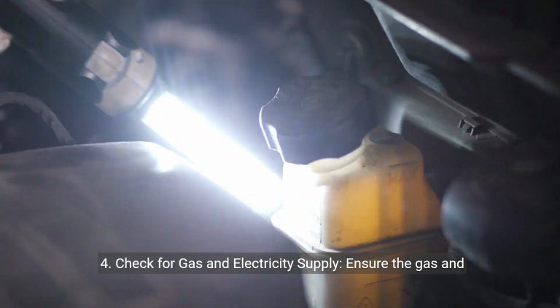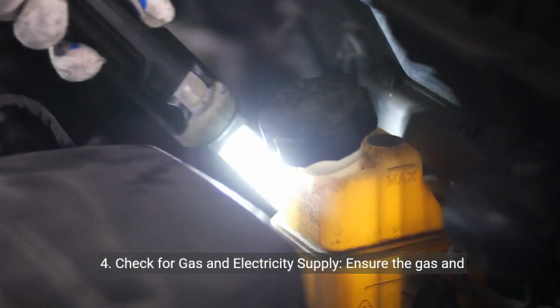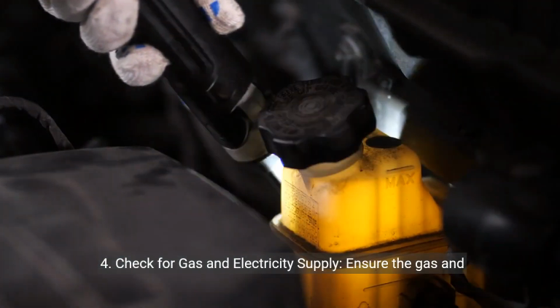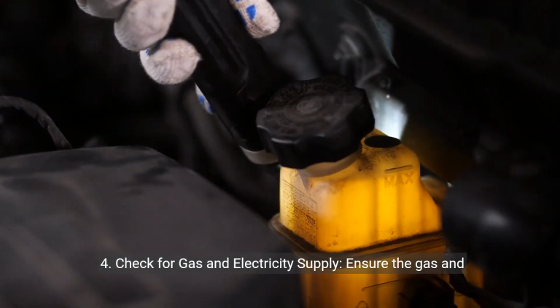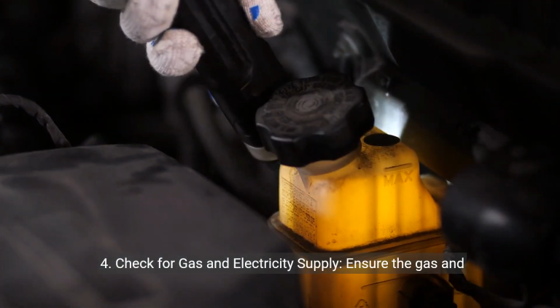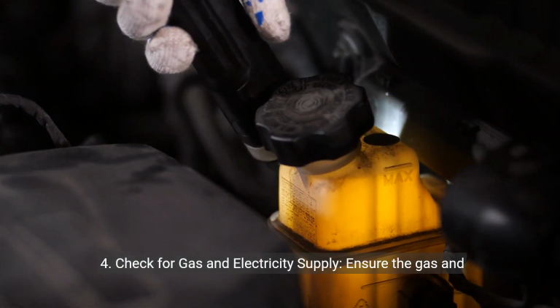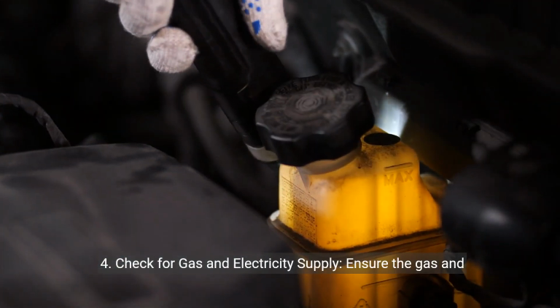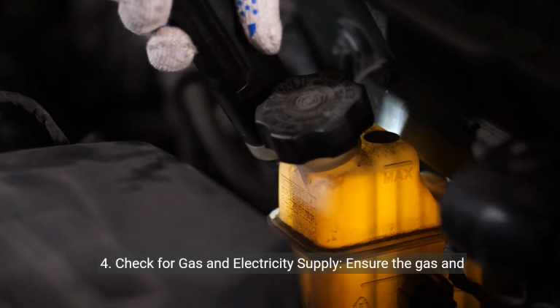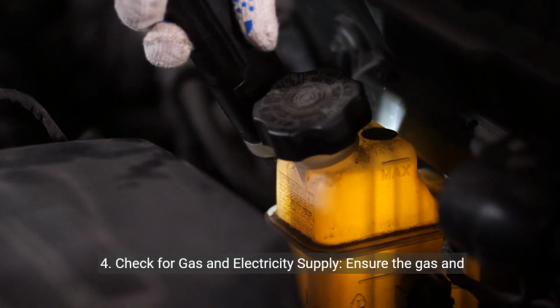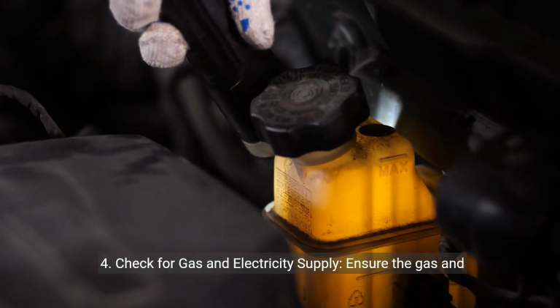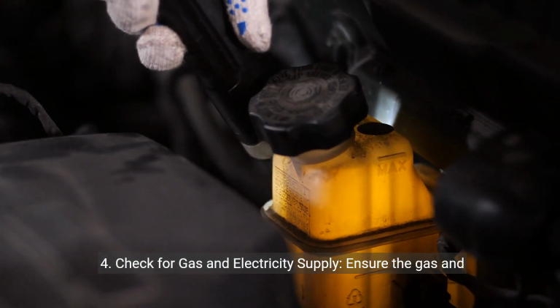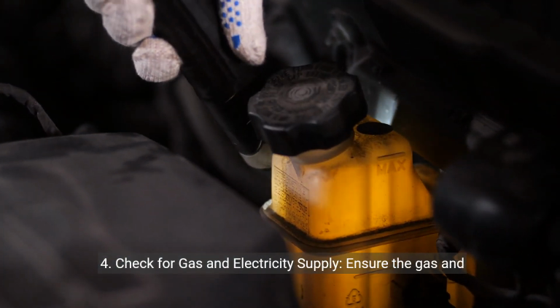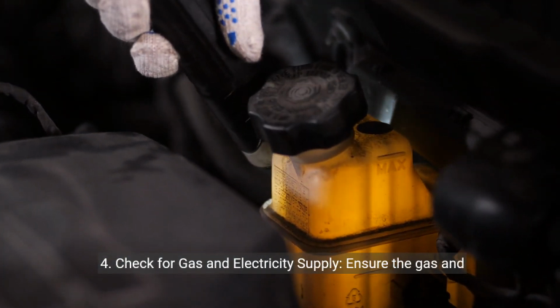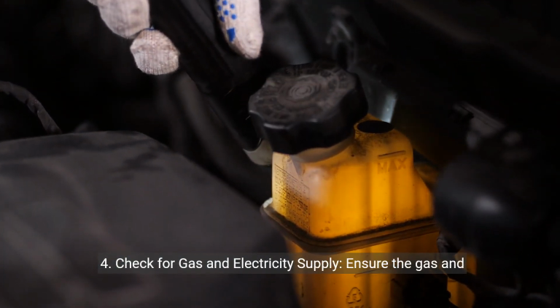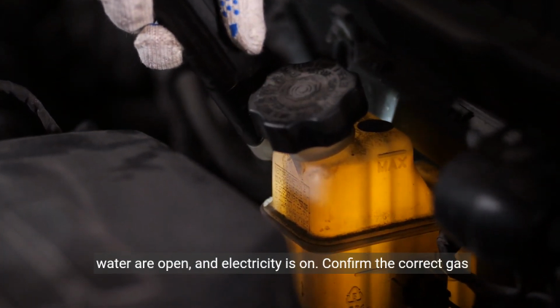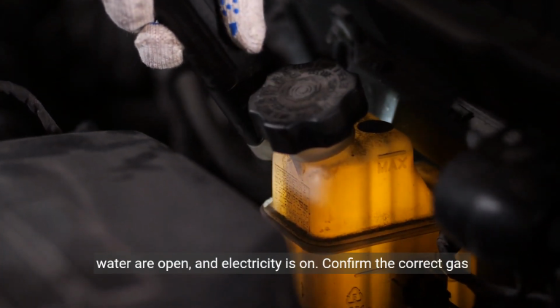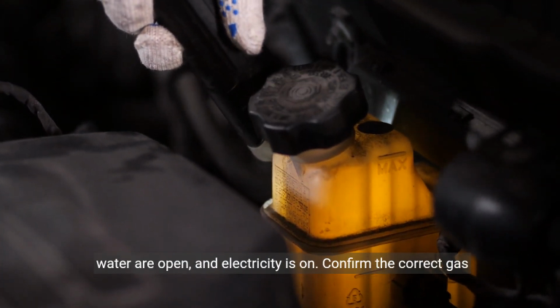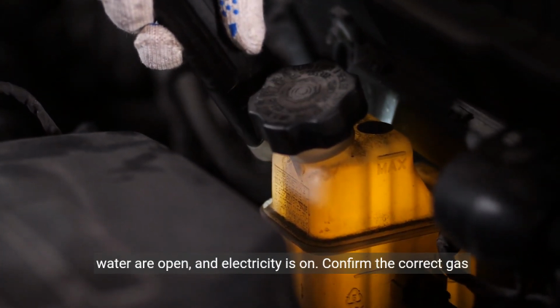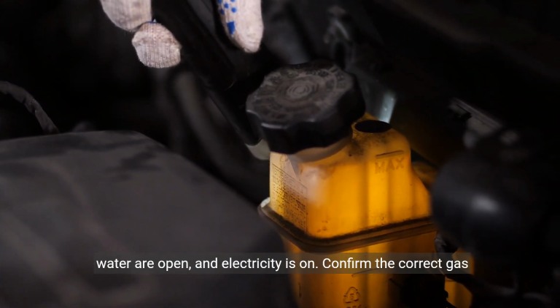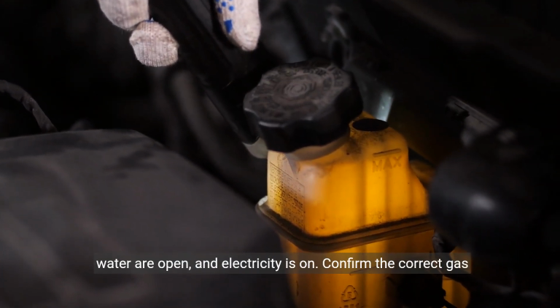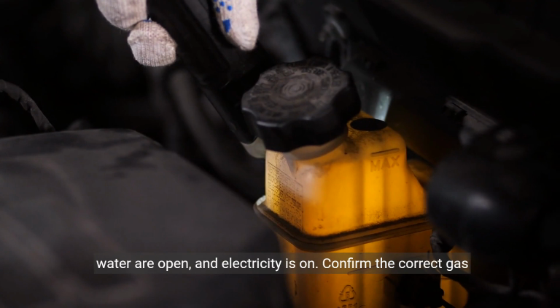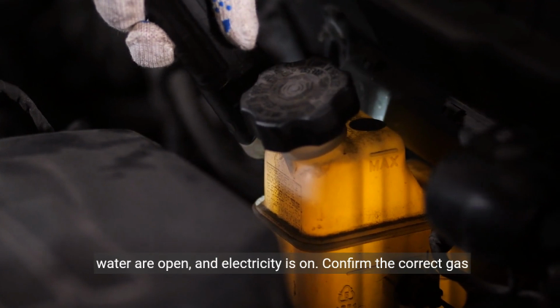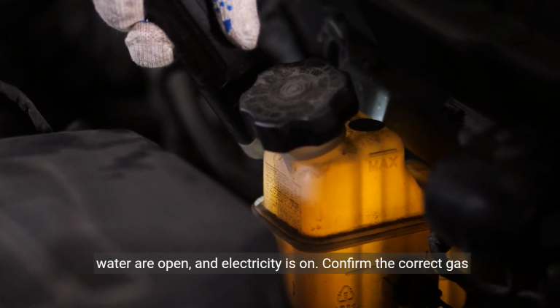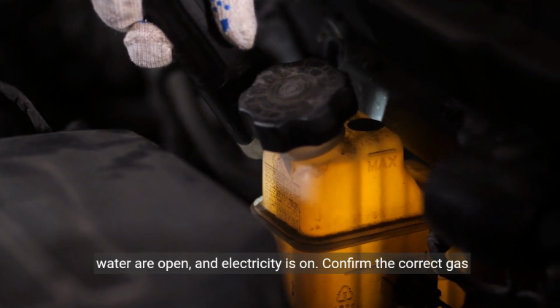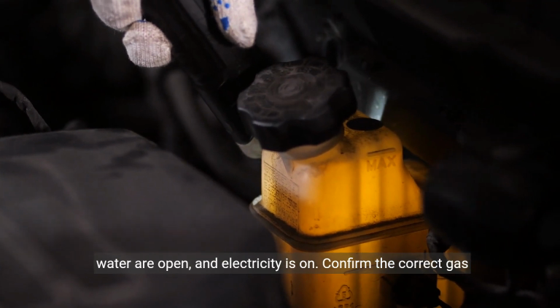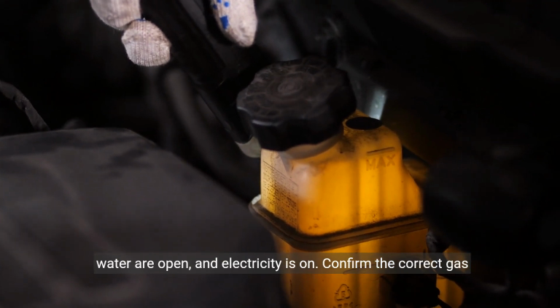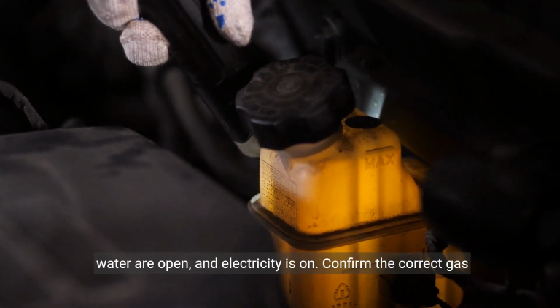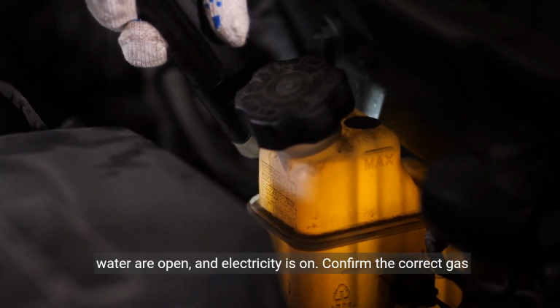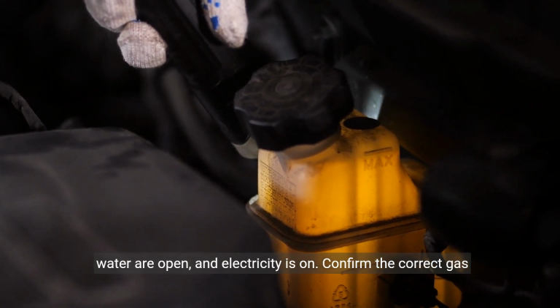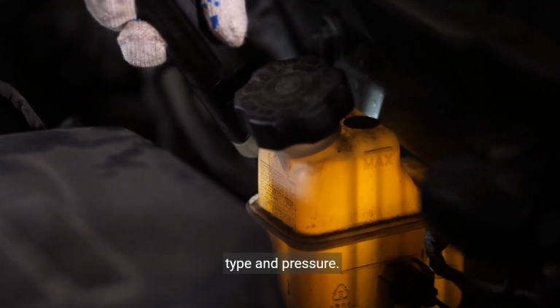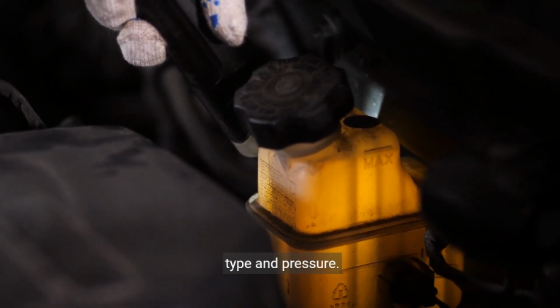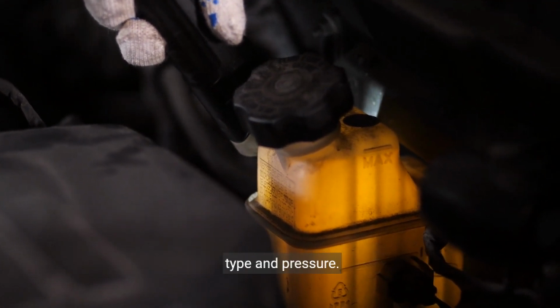4. Check for gas and electricity supply. Ensure the gas and water are open and electricity is on. Confirm the correct gas type and pressure.